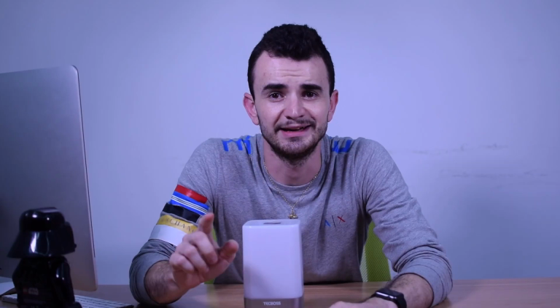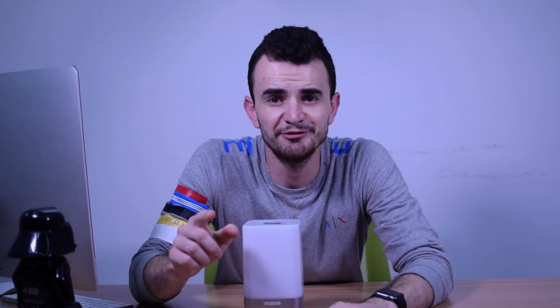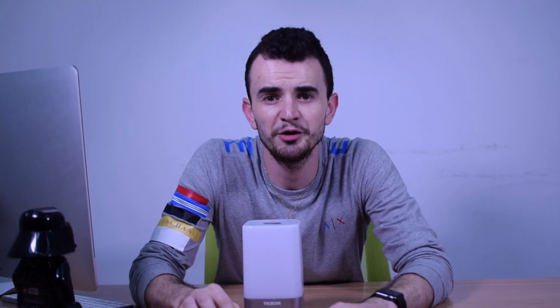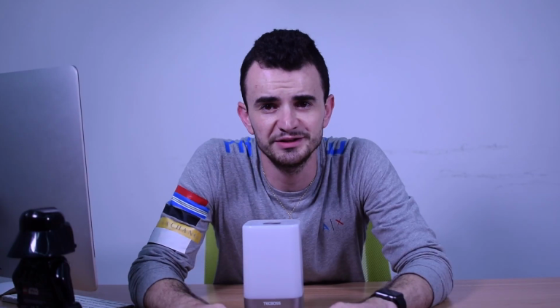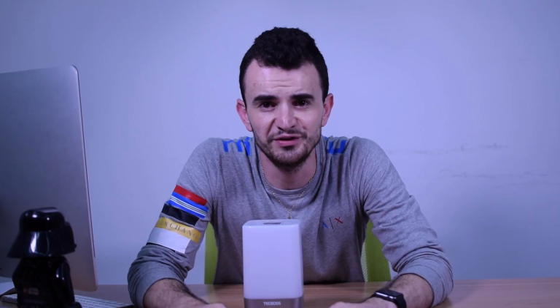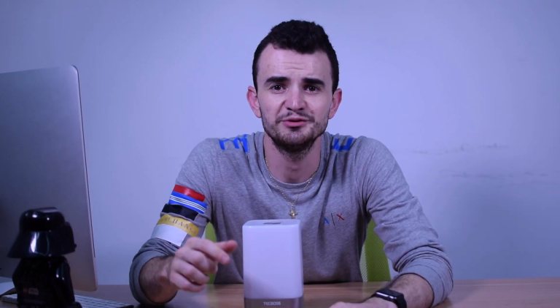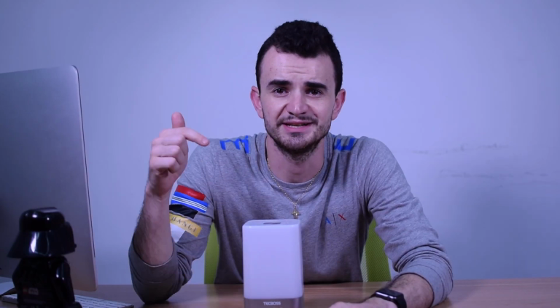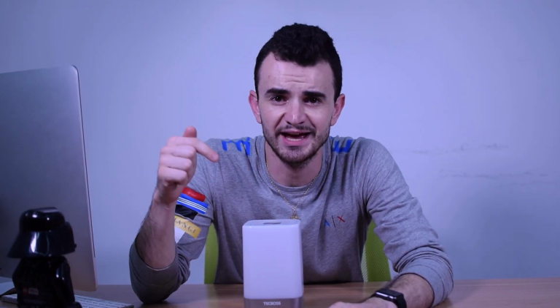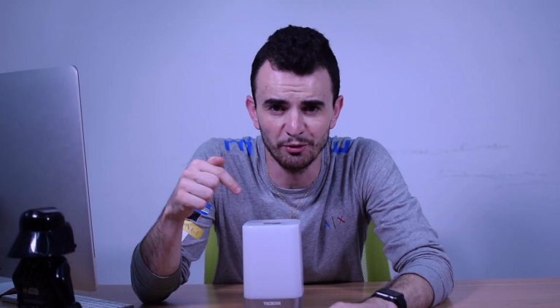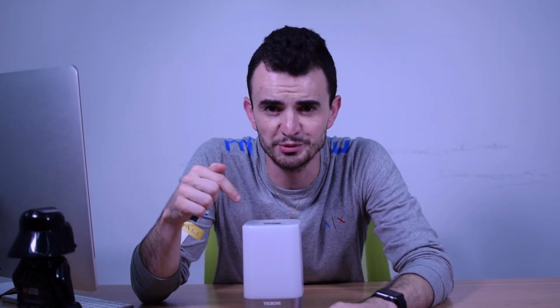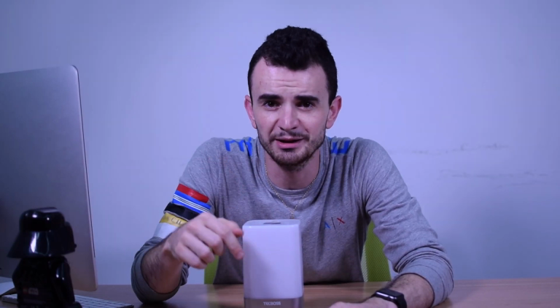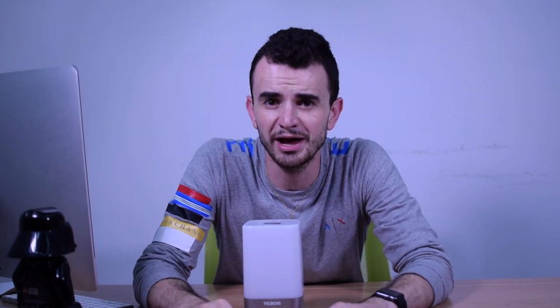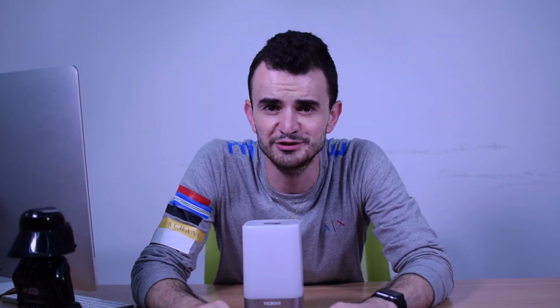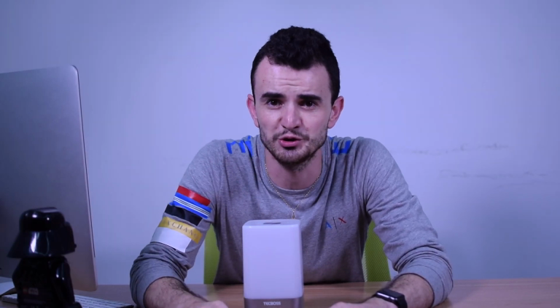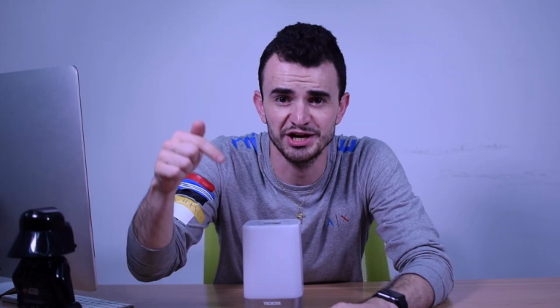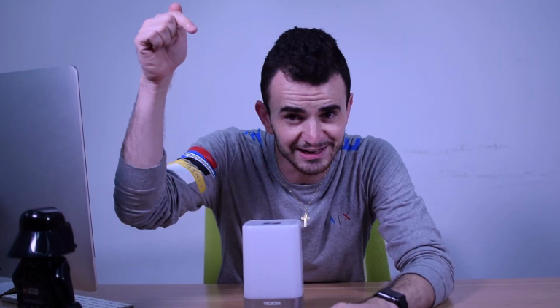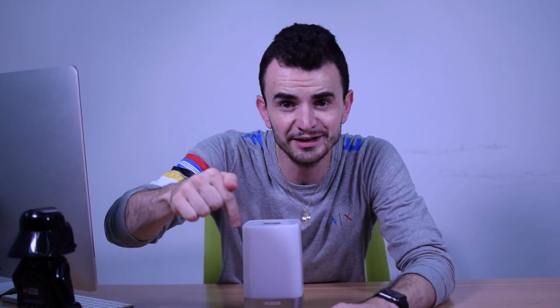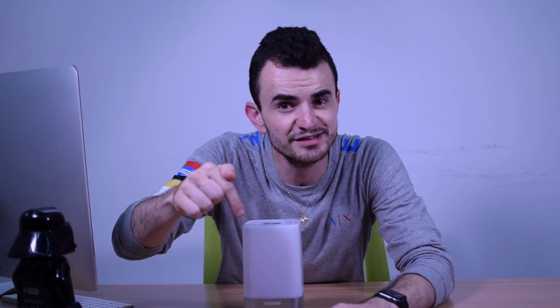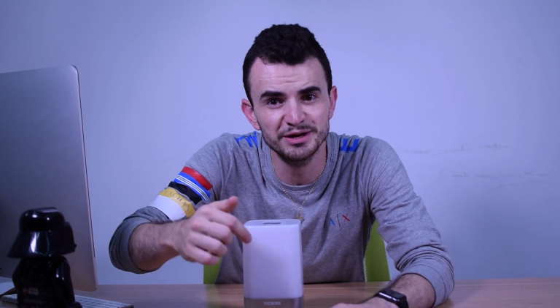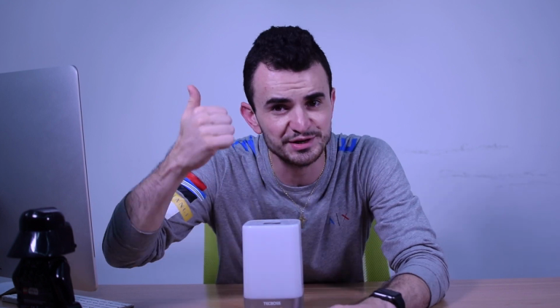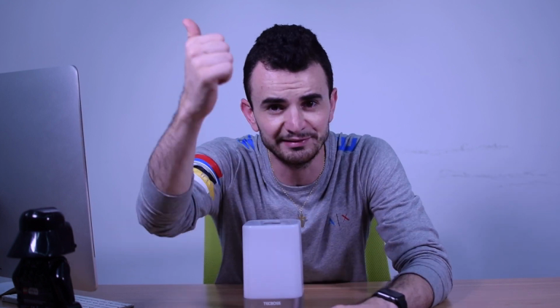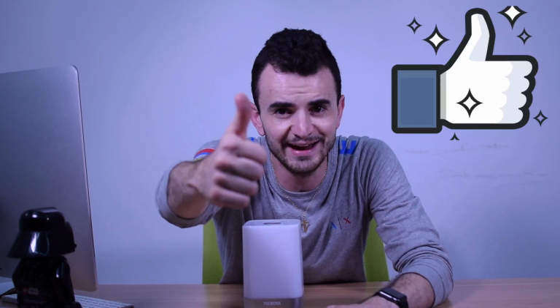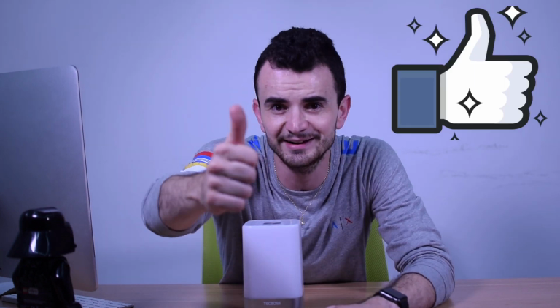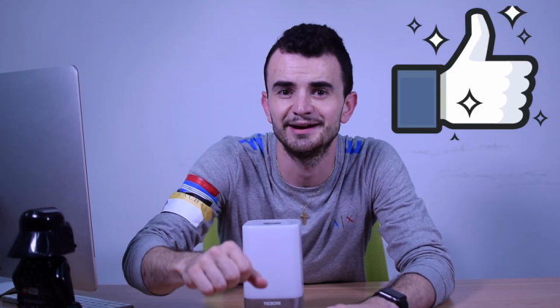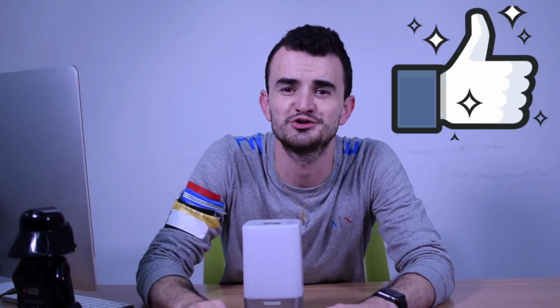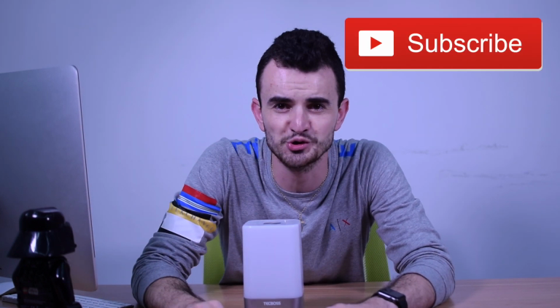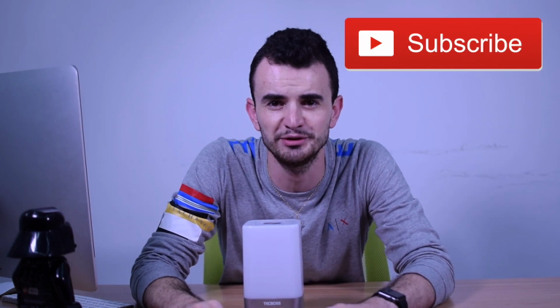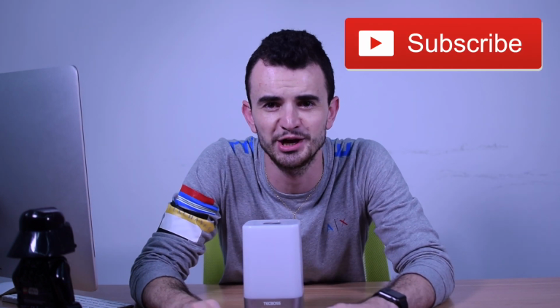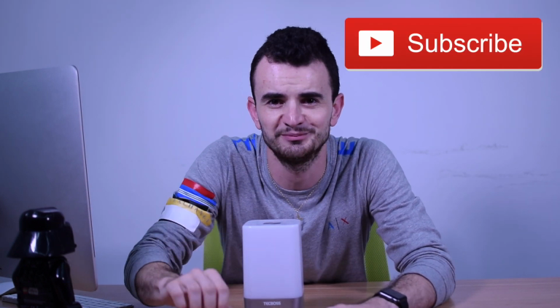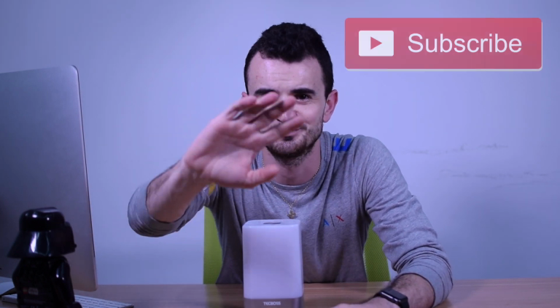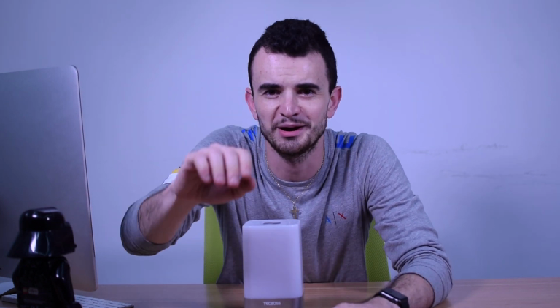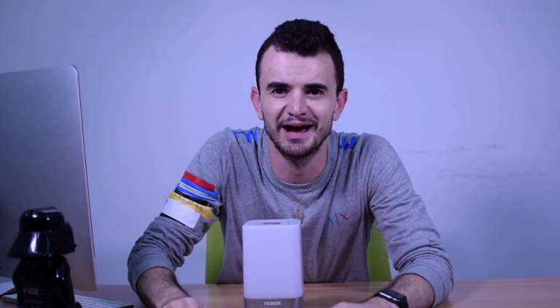The giveaway of this video is the TechBoss Wake Up Light. So check the link in the description, like, and subscribe to the channel. Bye-bye.